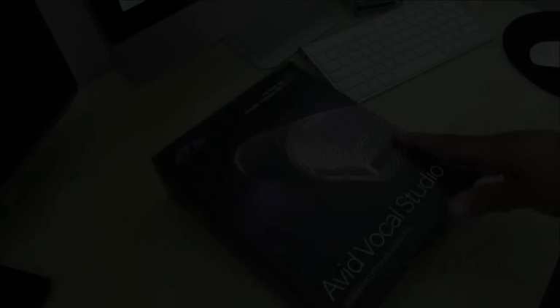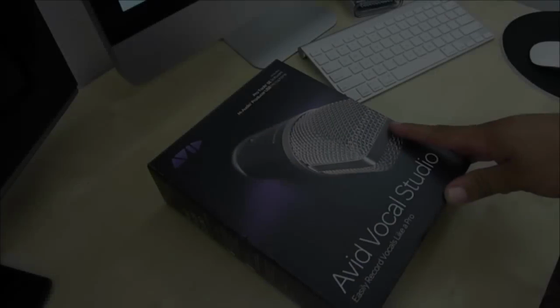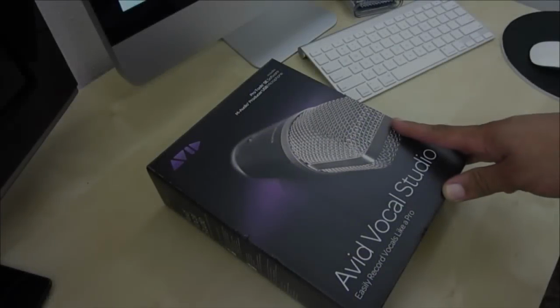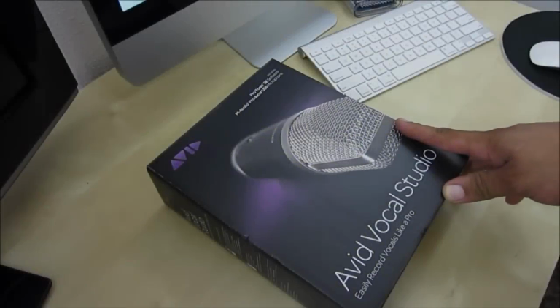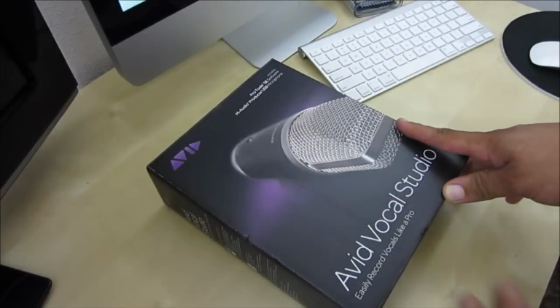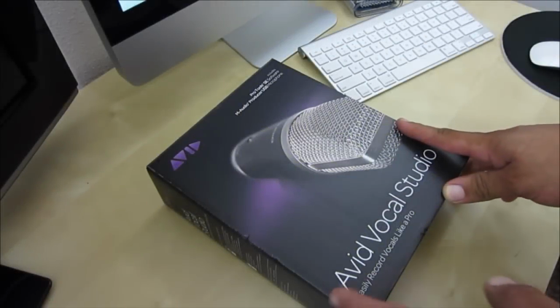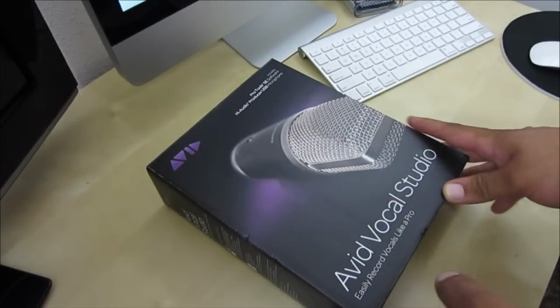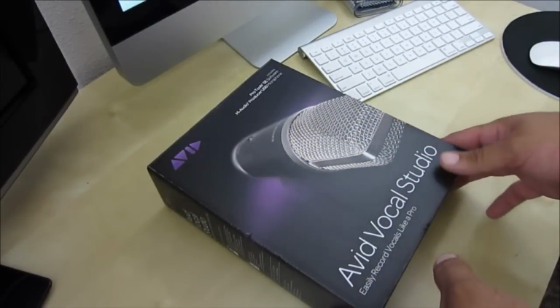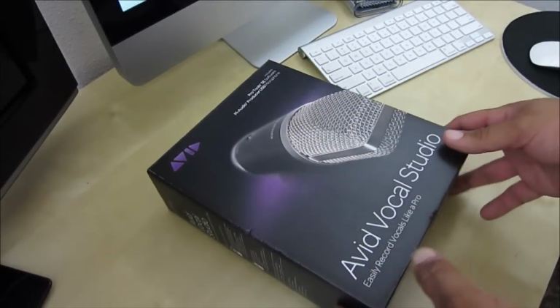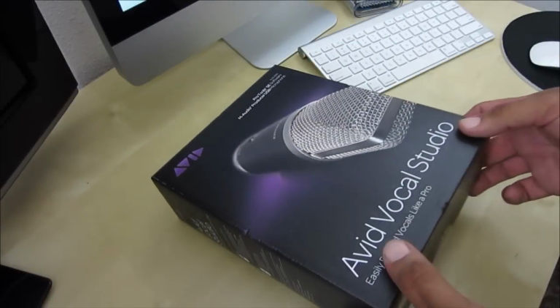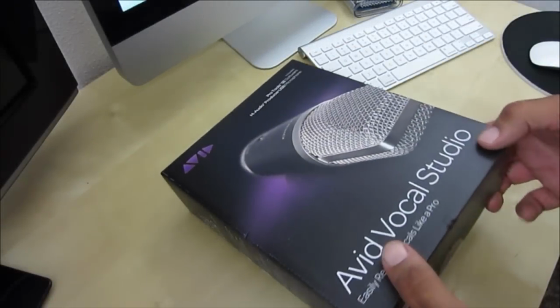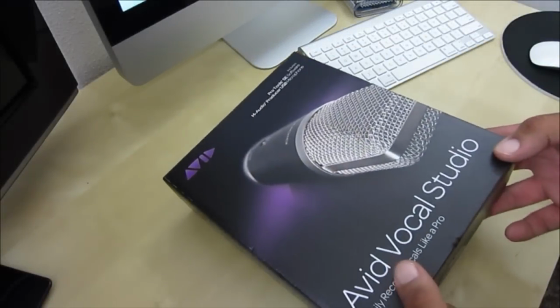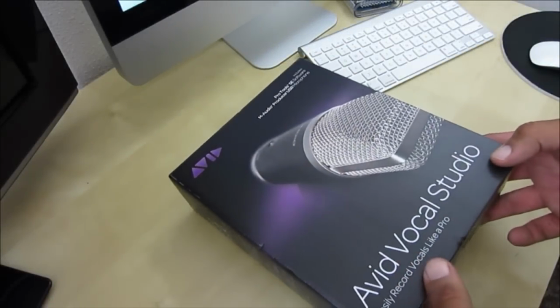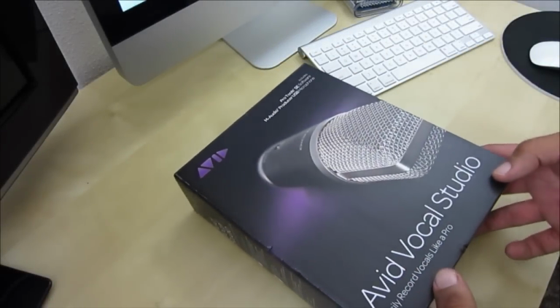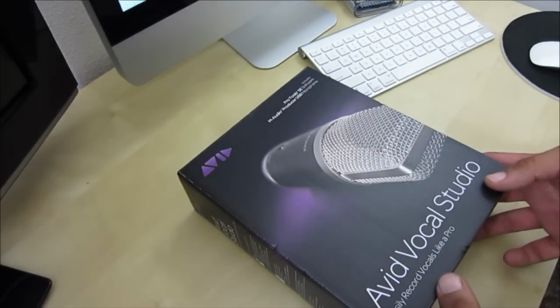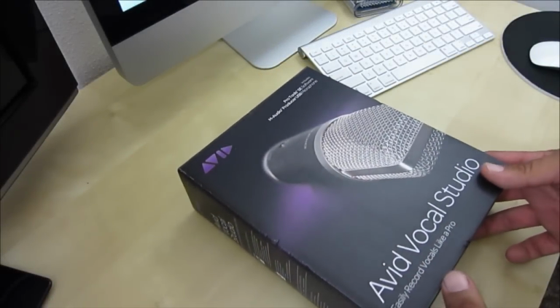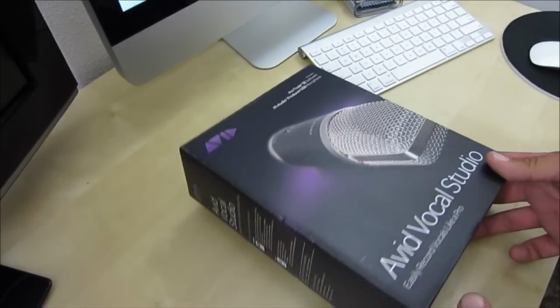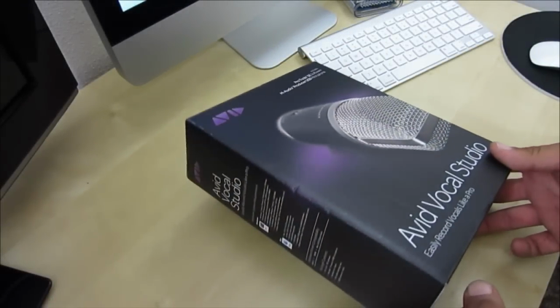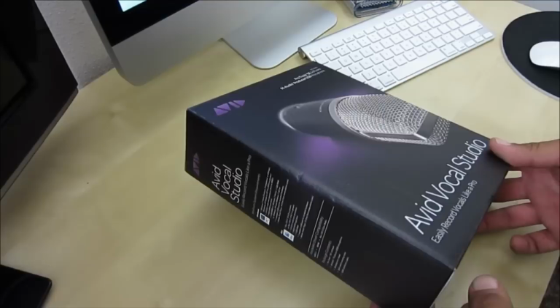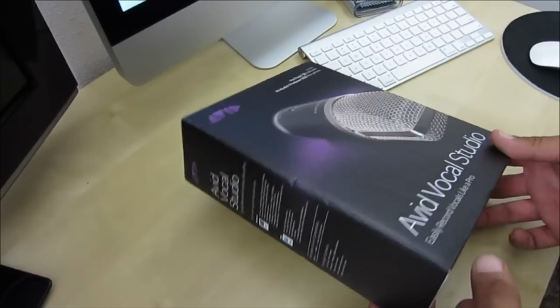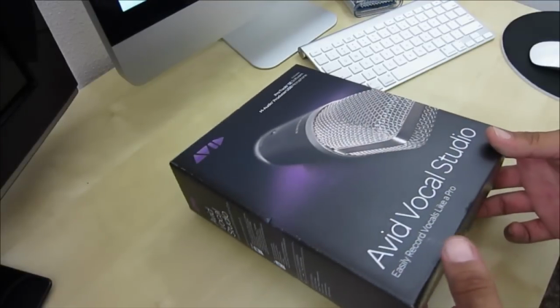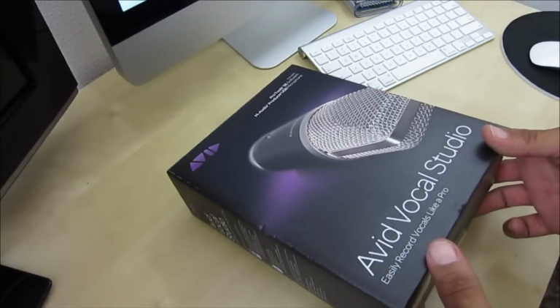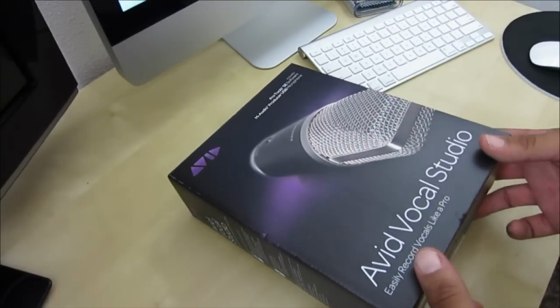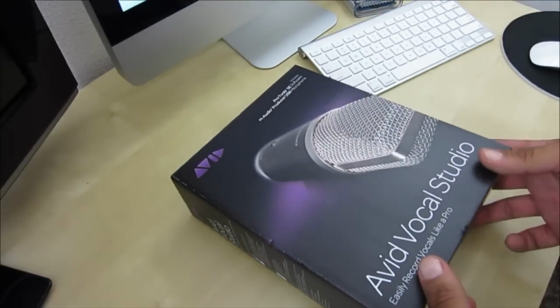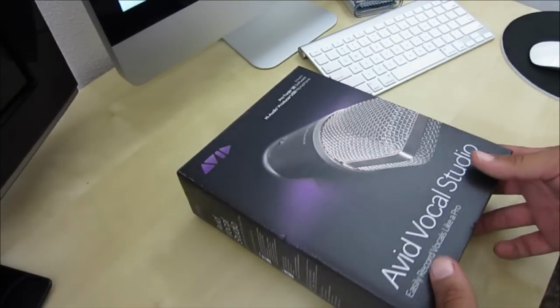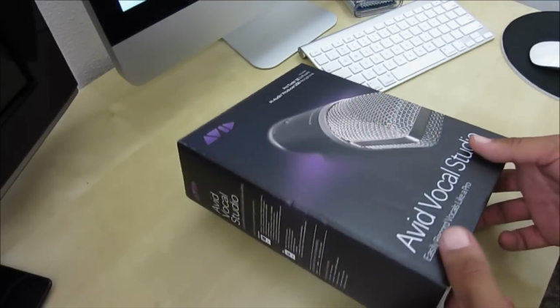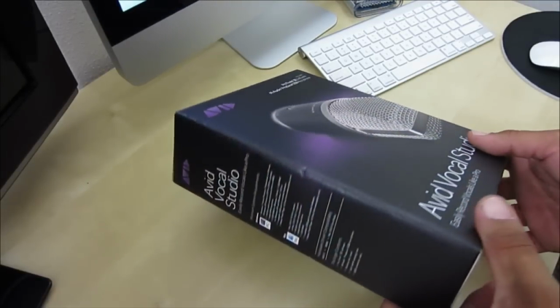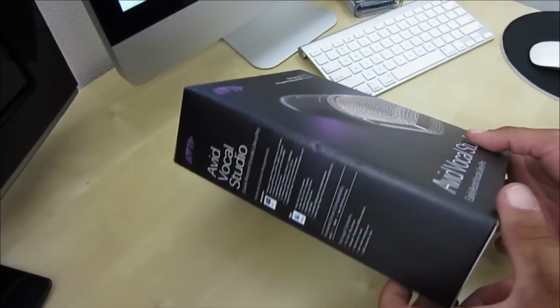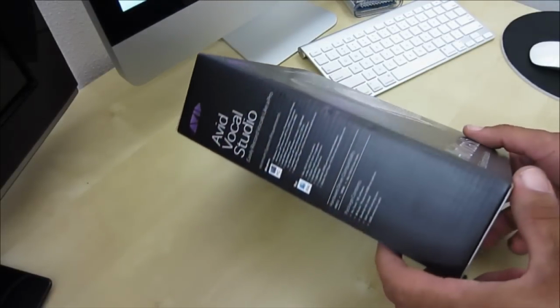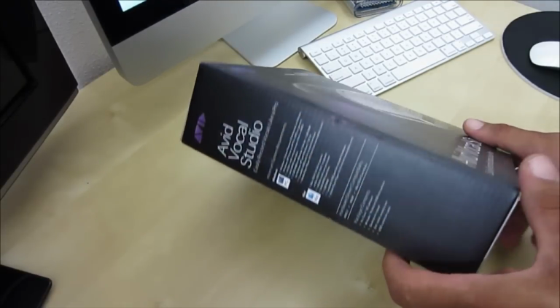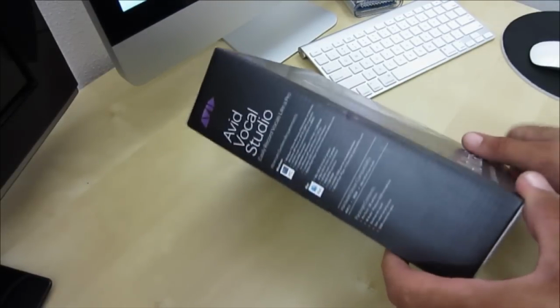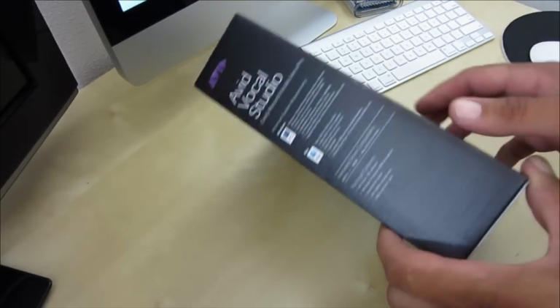What's going on guys, Mr. Crazy1870 with the unboxing video of the AM Audio Producer USB Microphone.